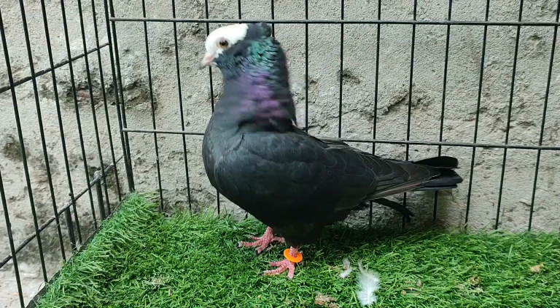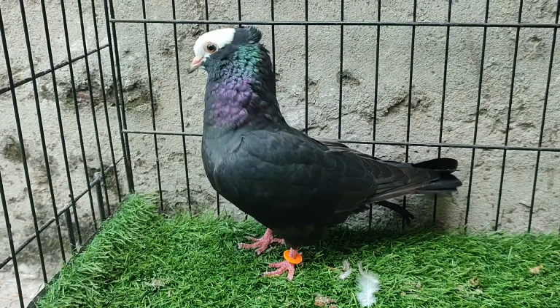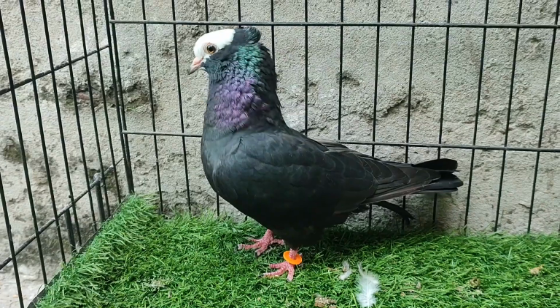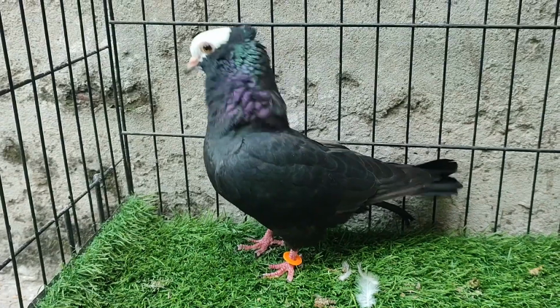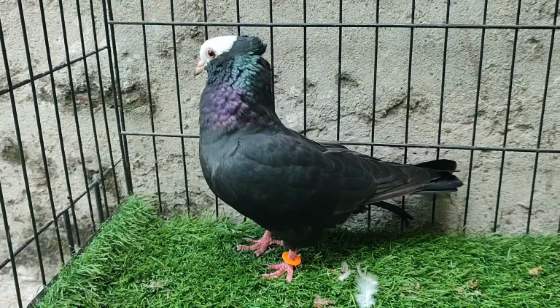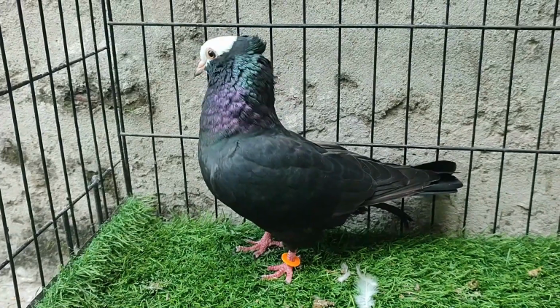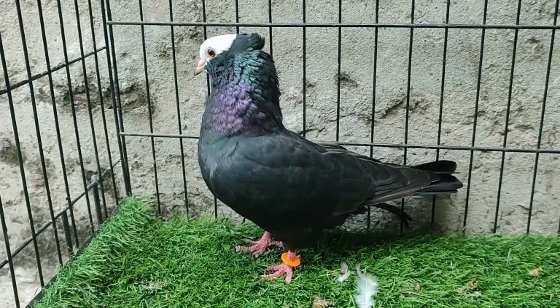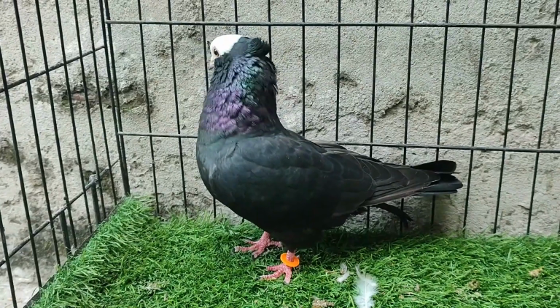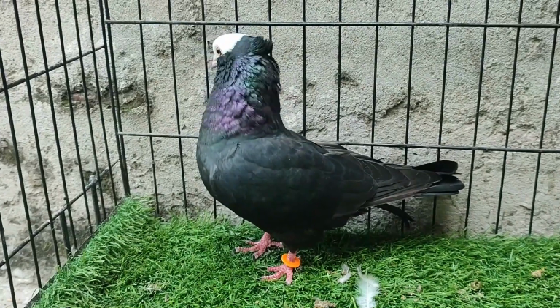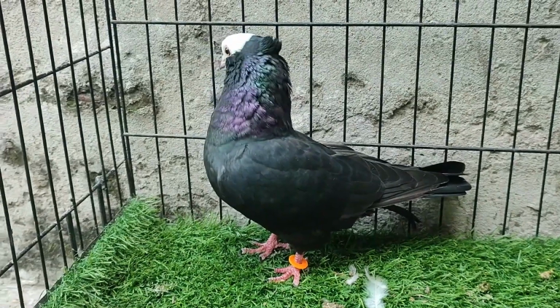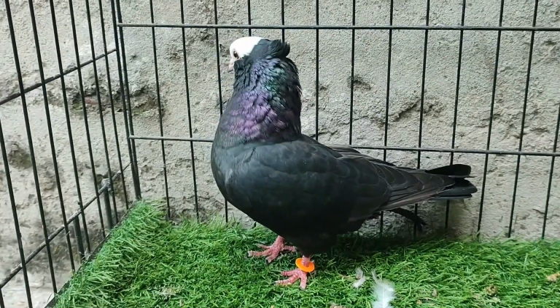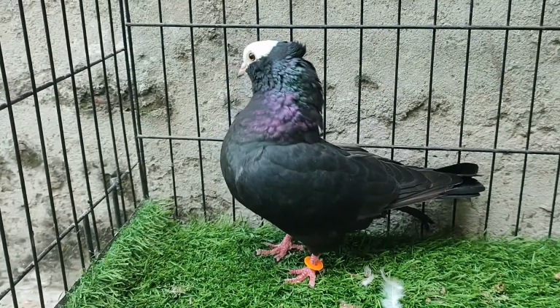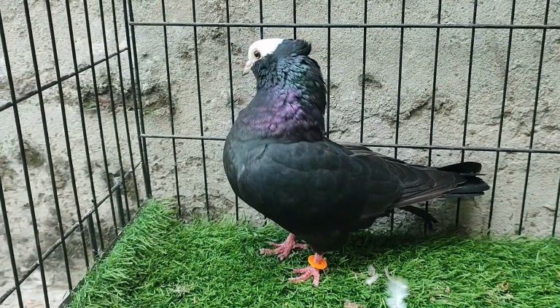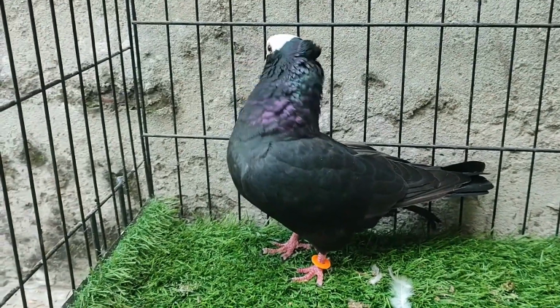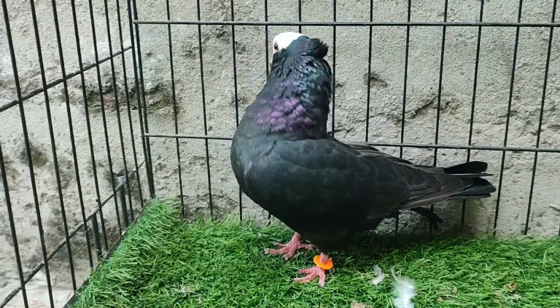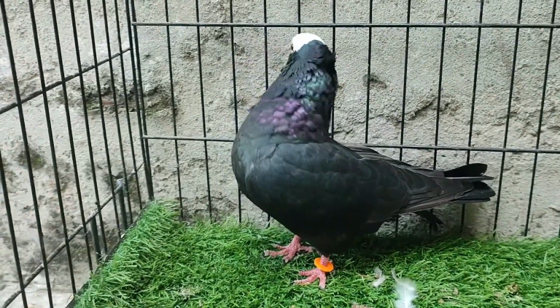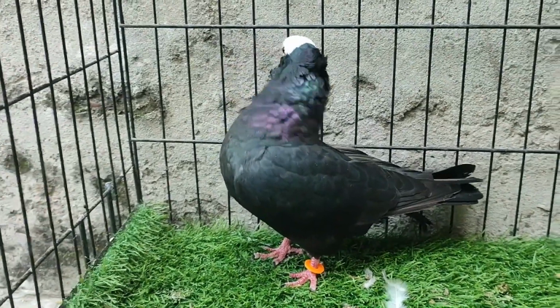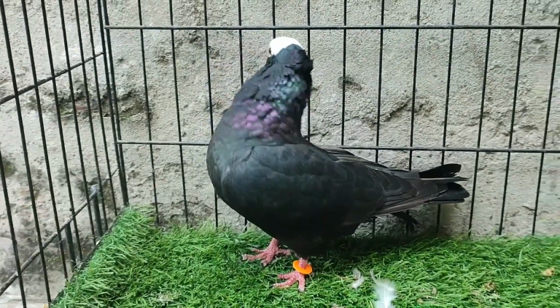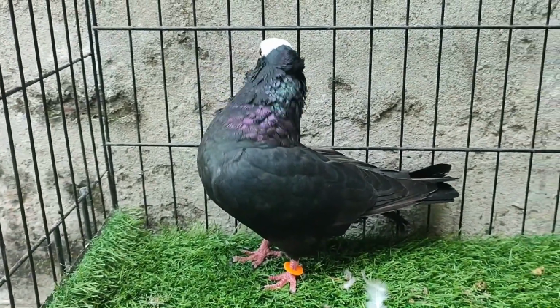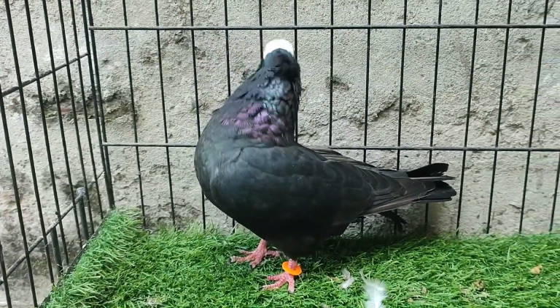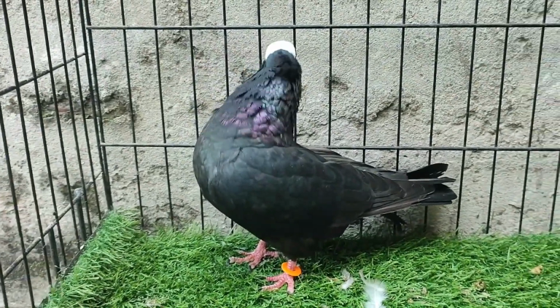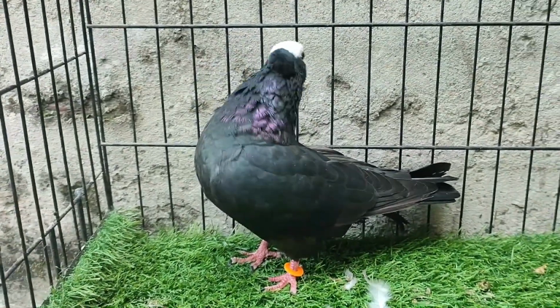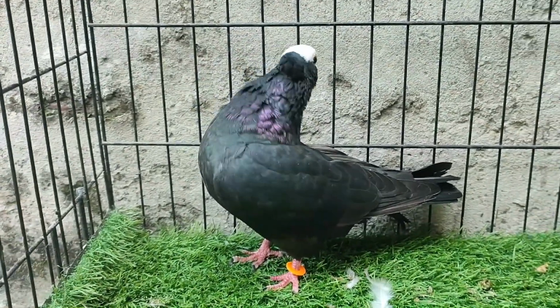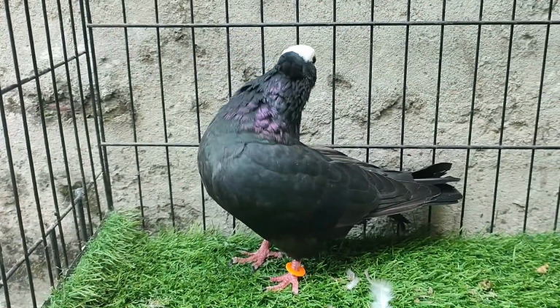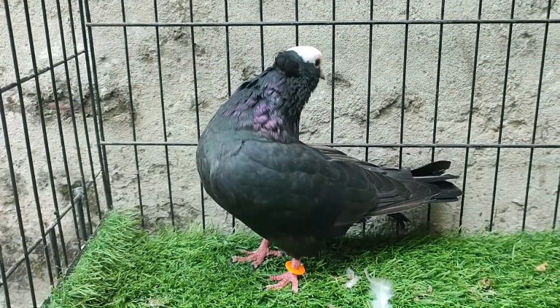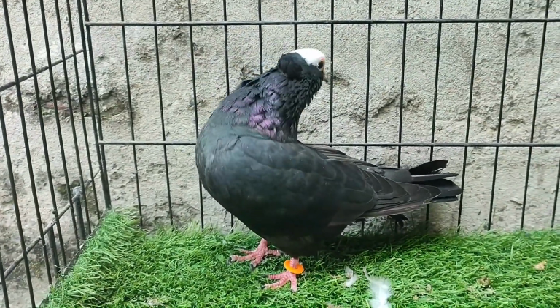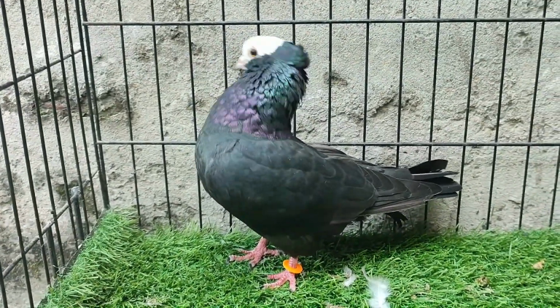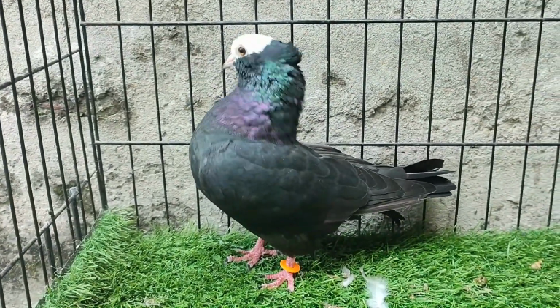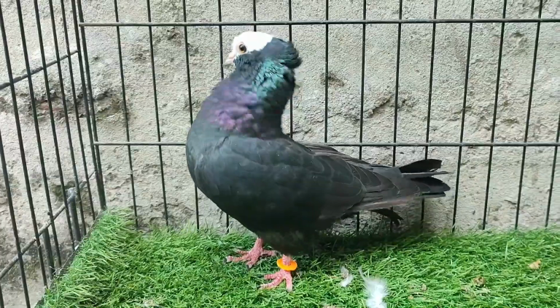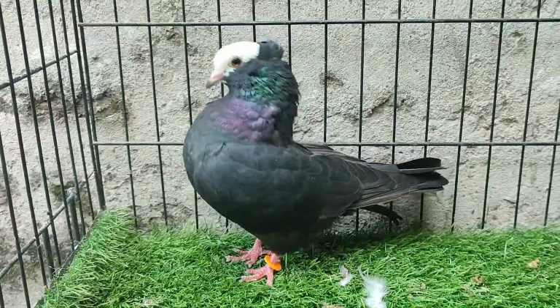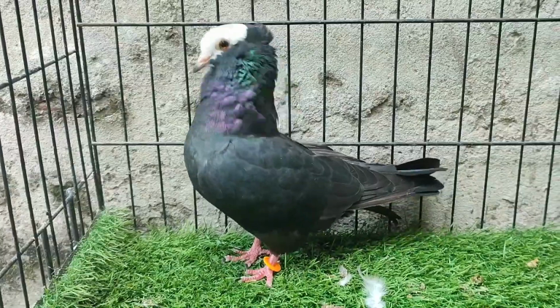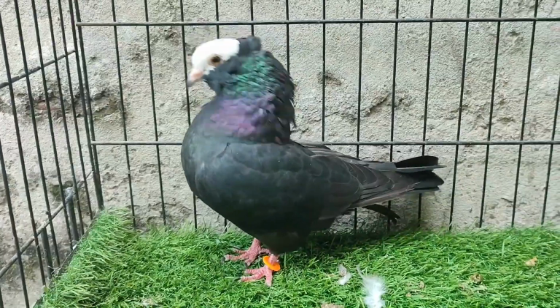Hello Bird Lovers! After a very long time, I will take a very interesting experiment. Because a lot of days later,